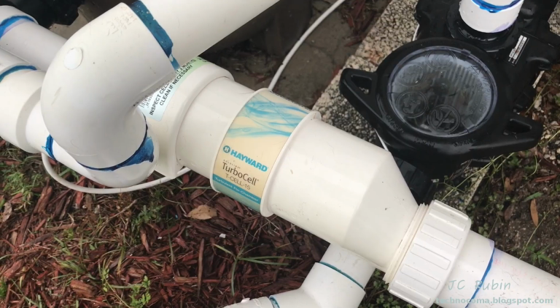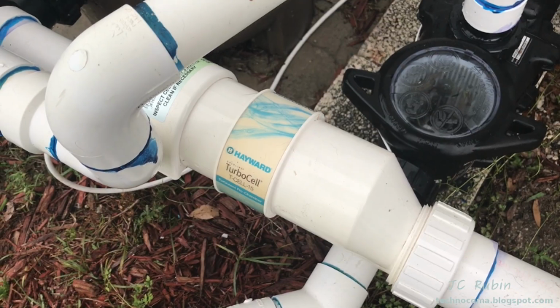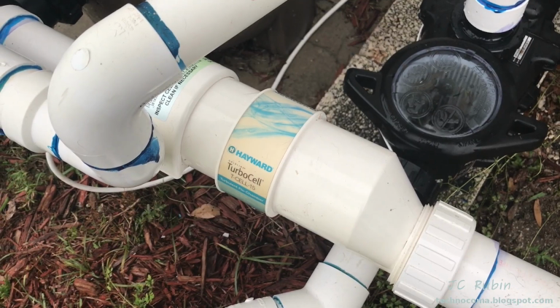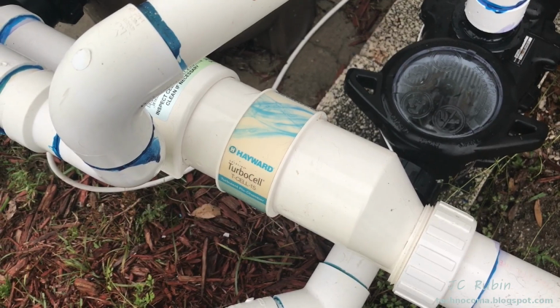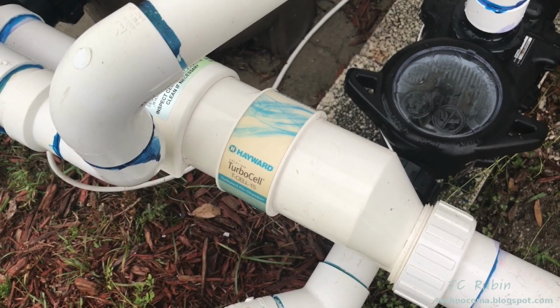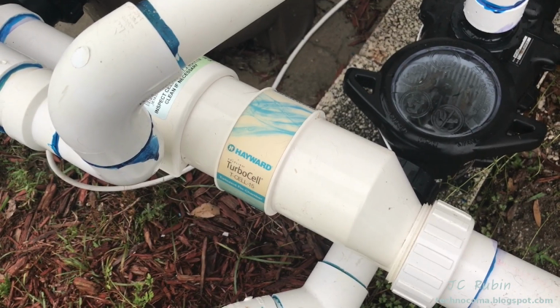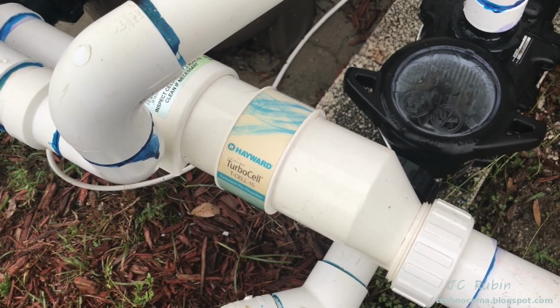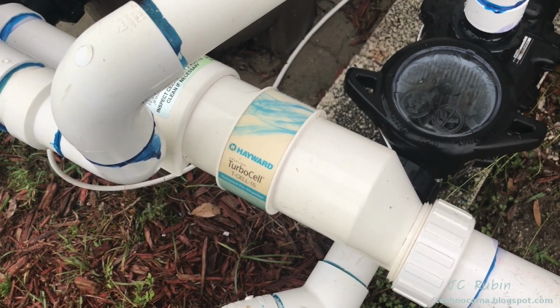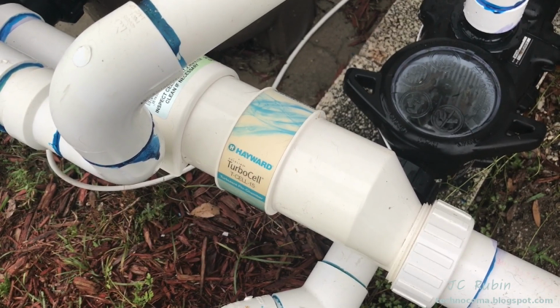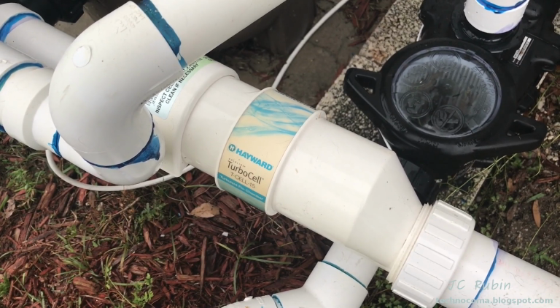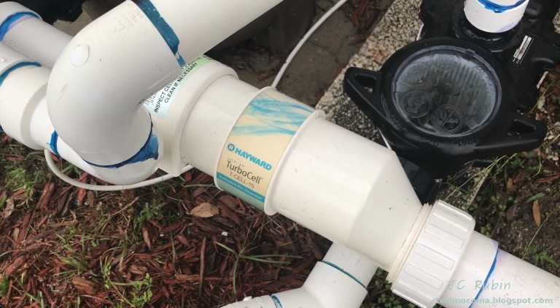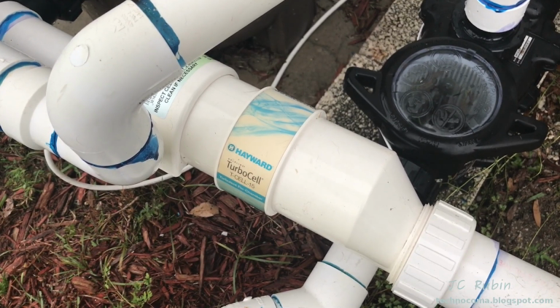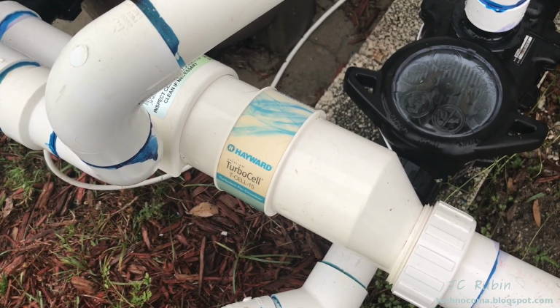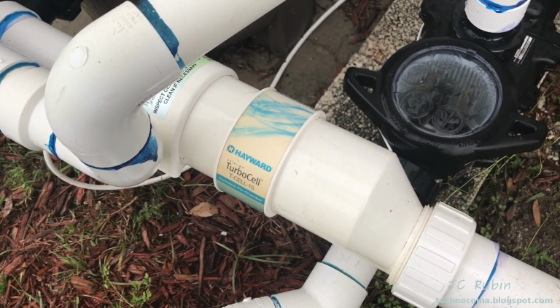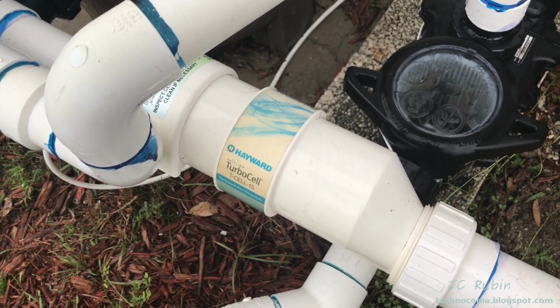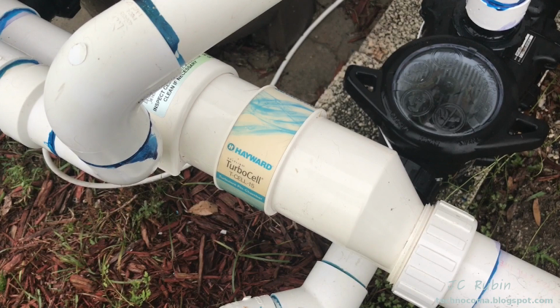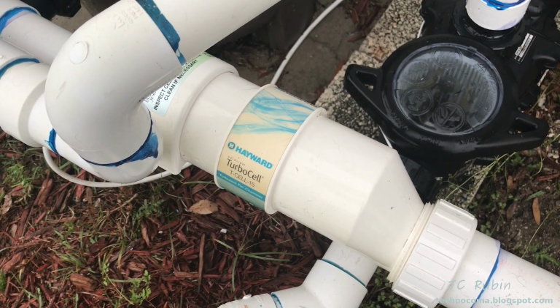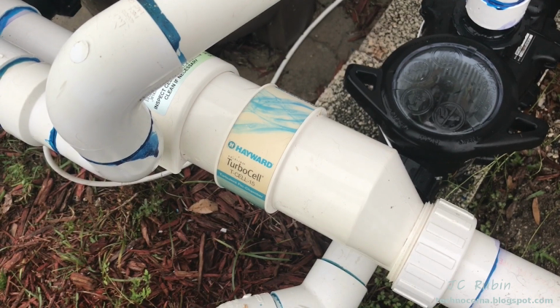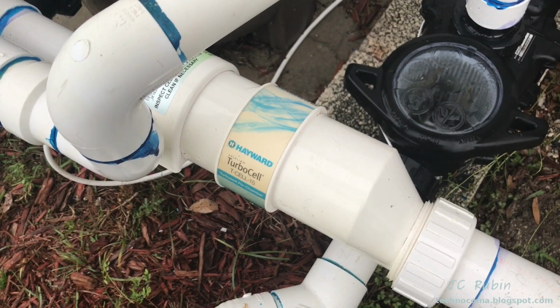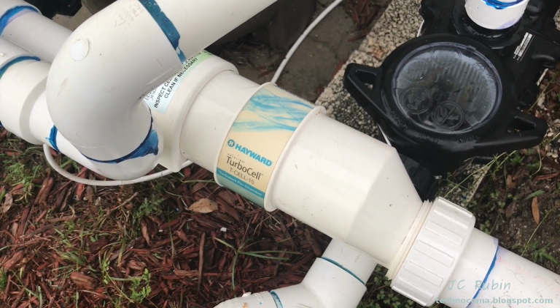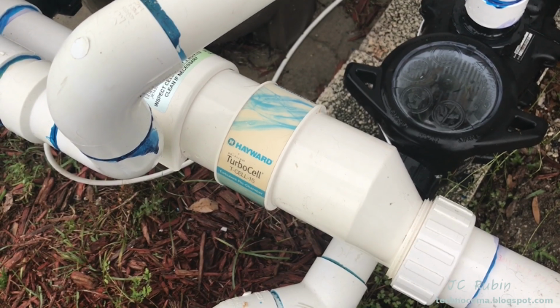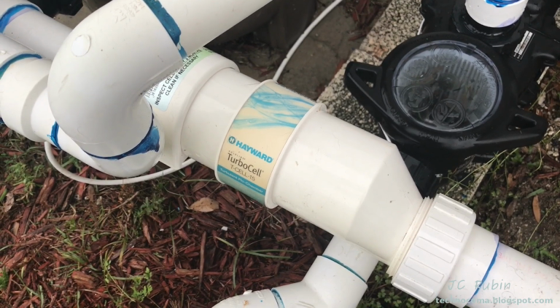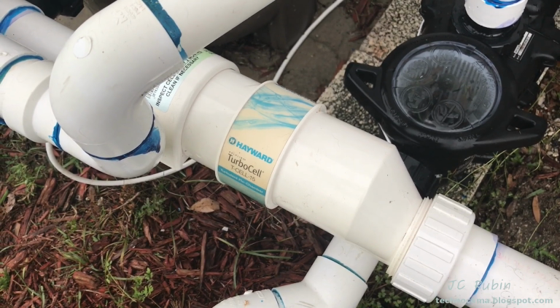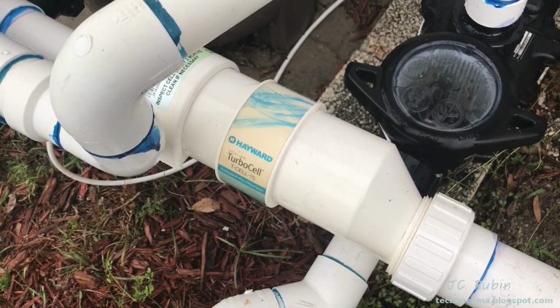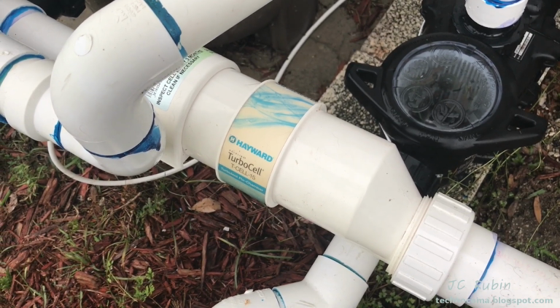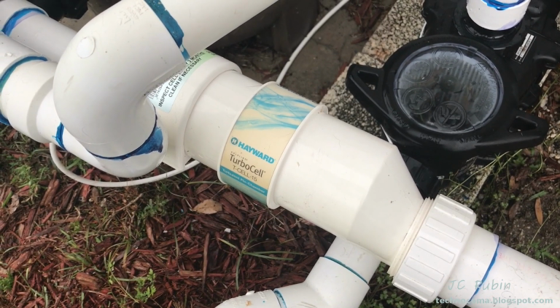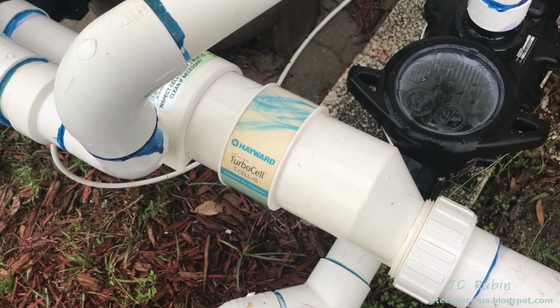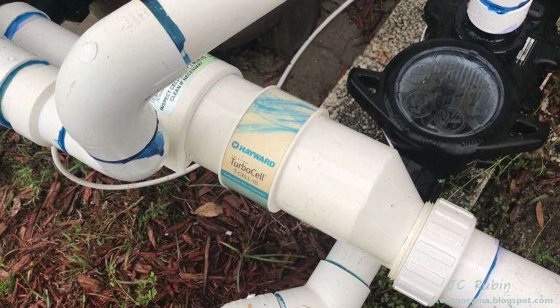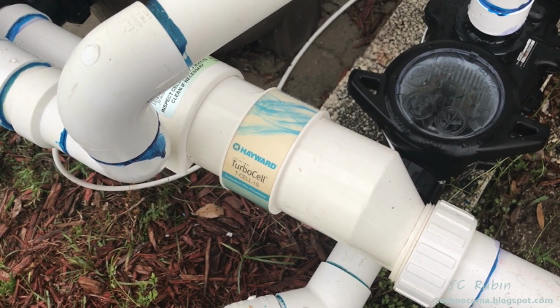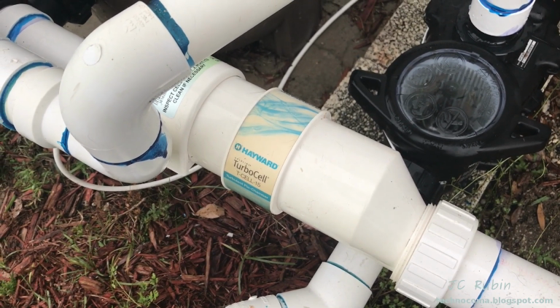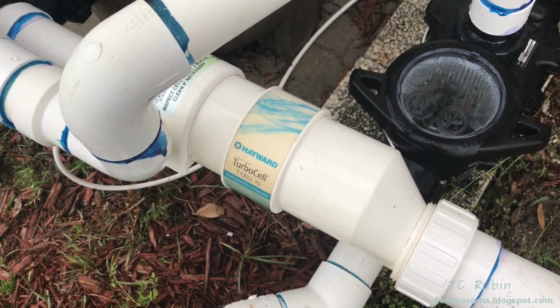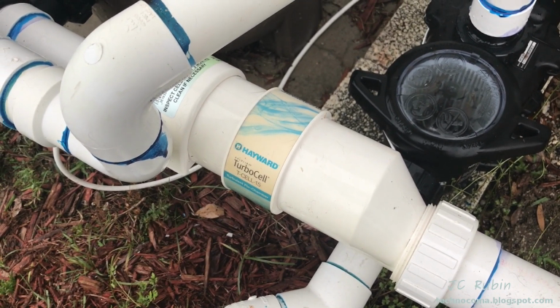I hope you found this Hayward salt cell maintenance video helpful and enjoyable. Thanks for watching.